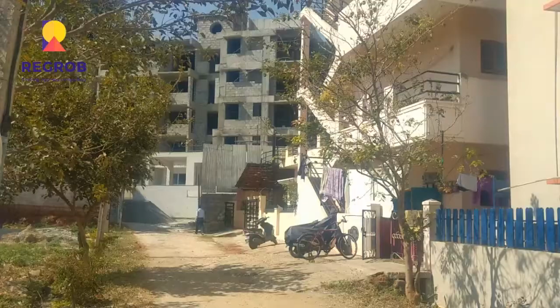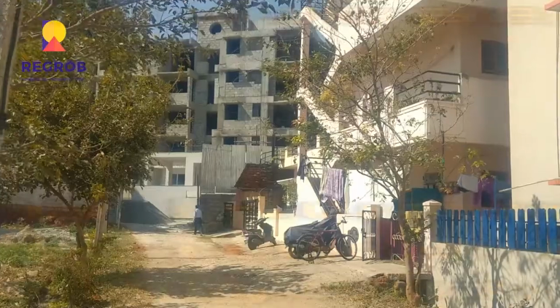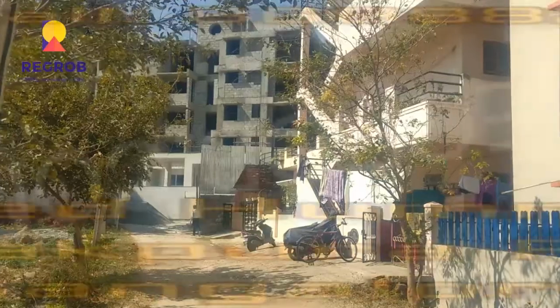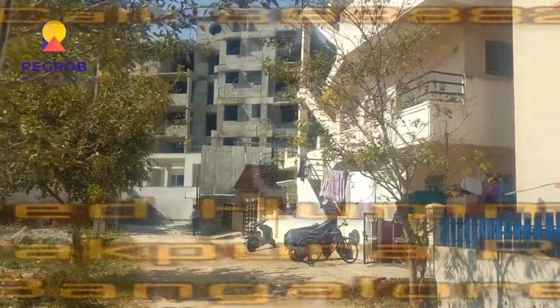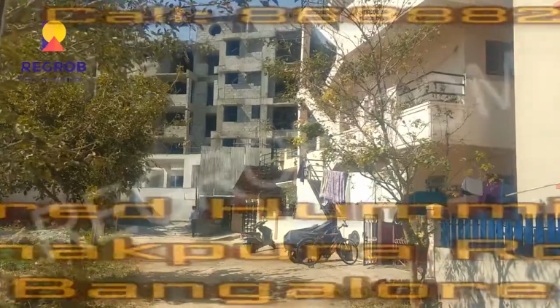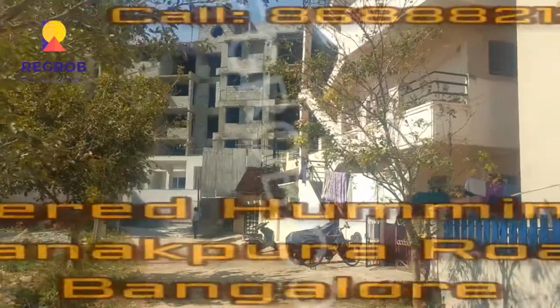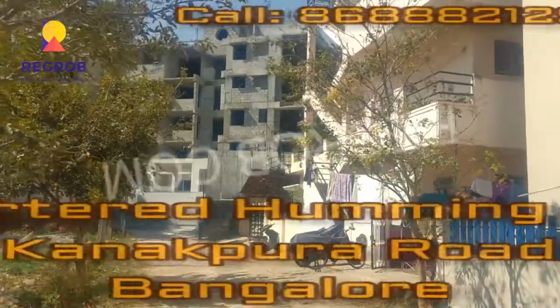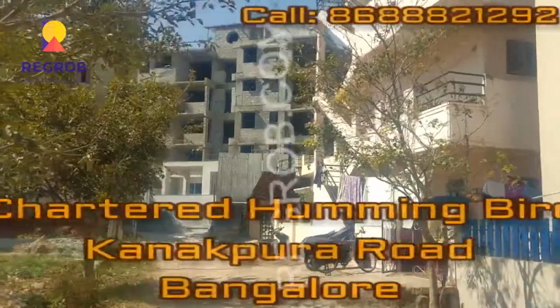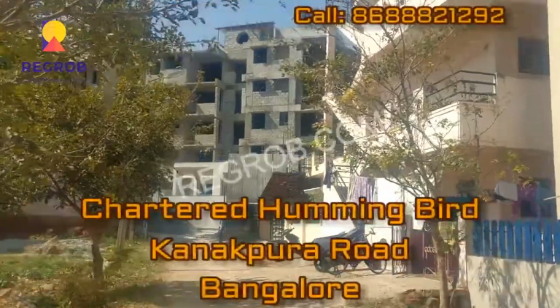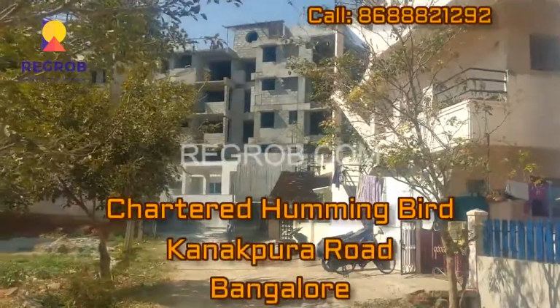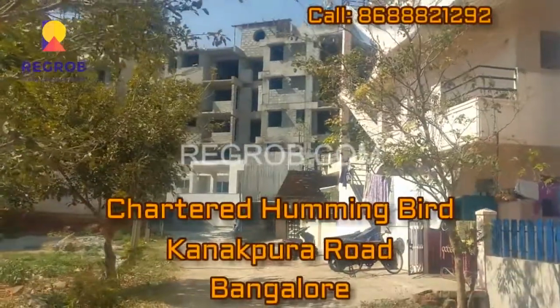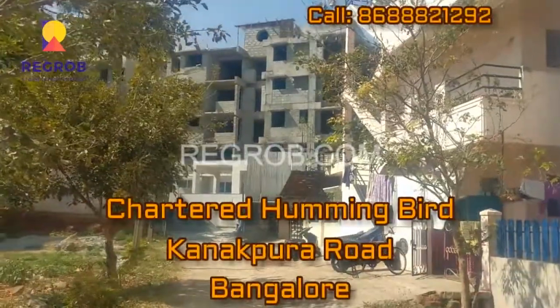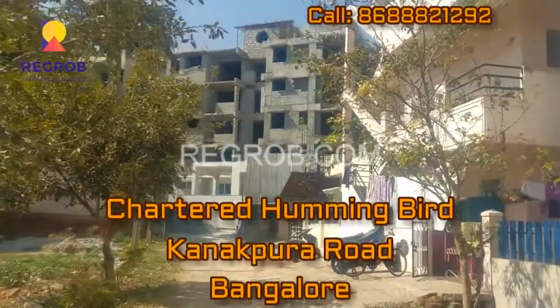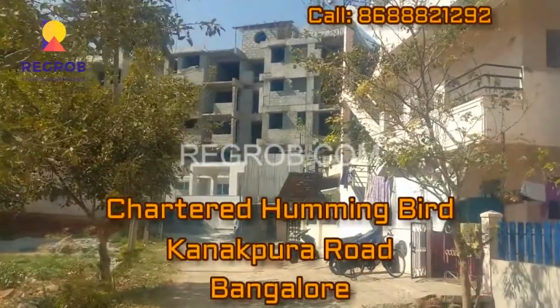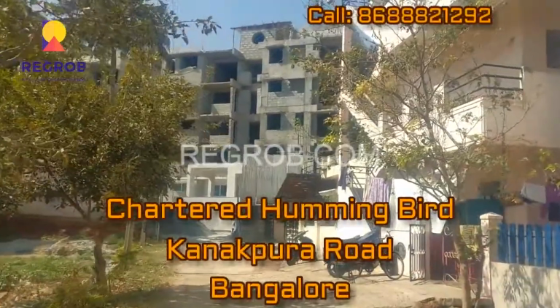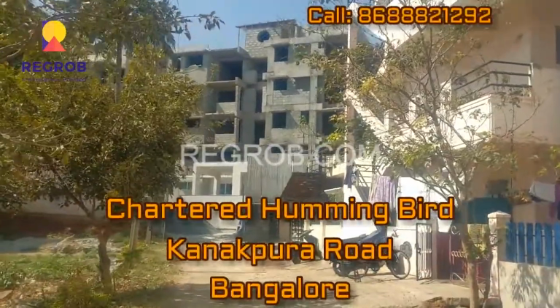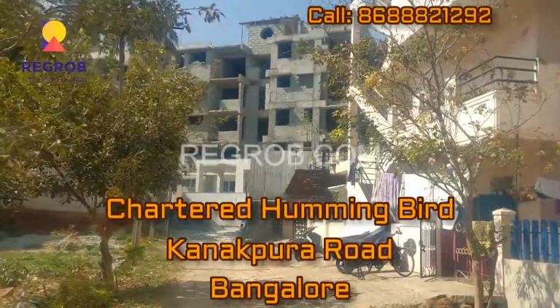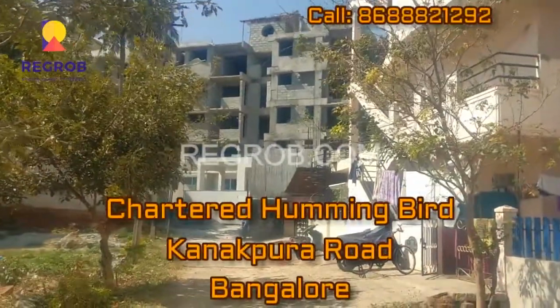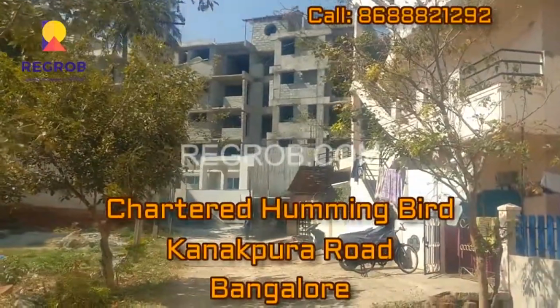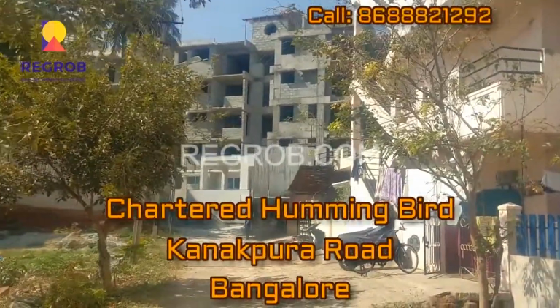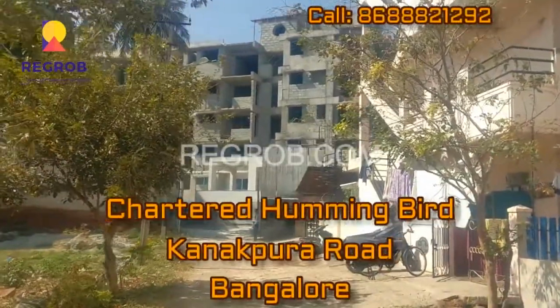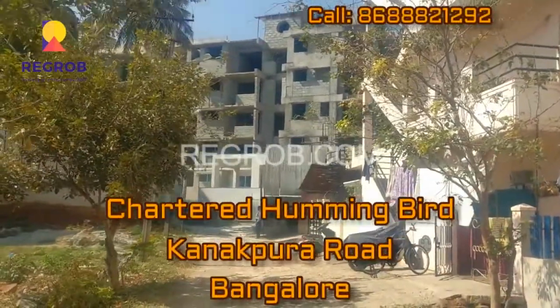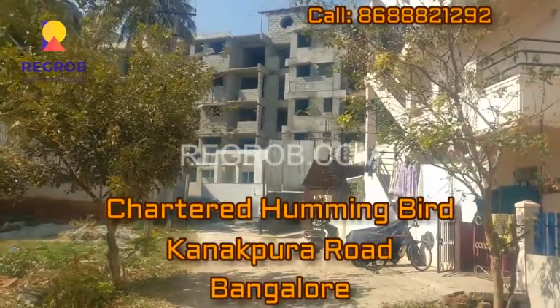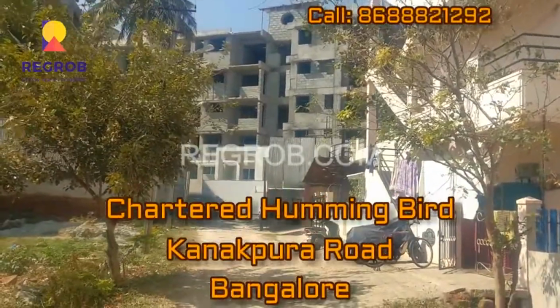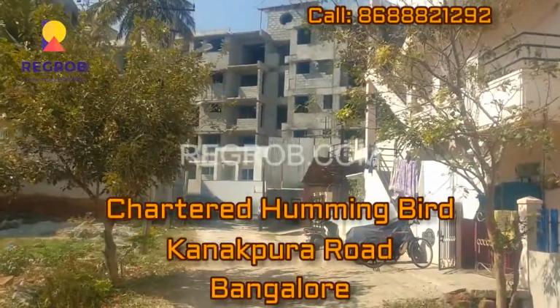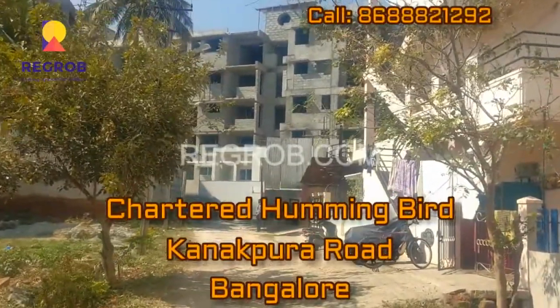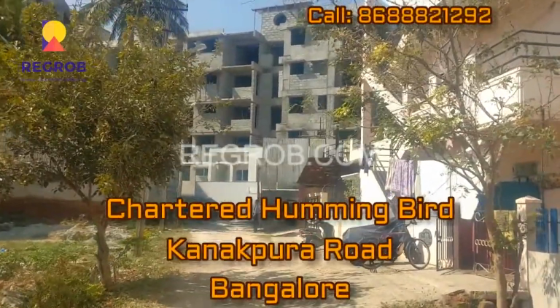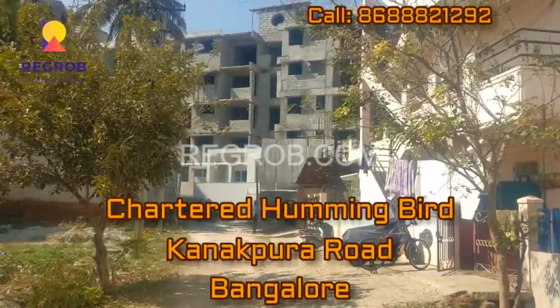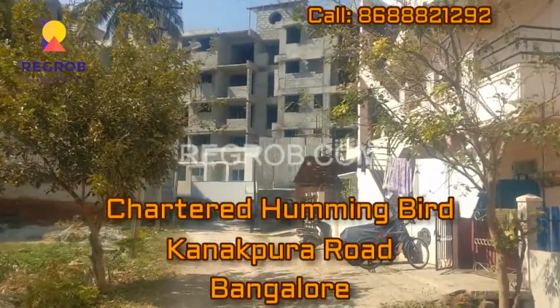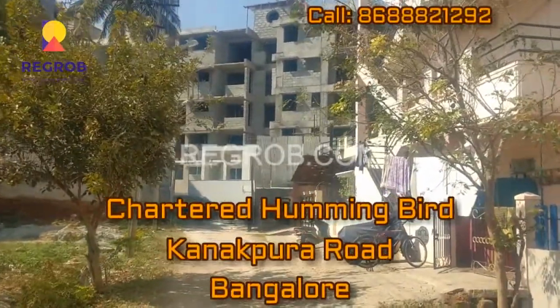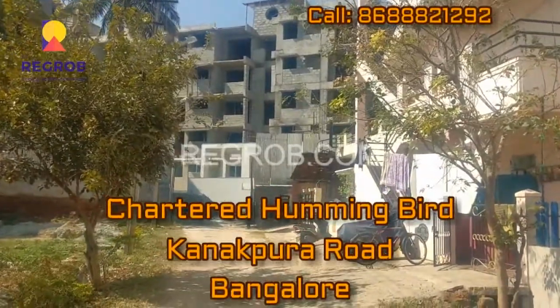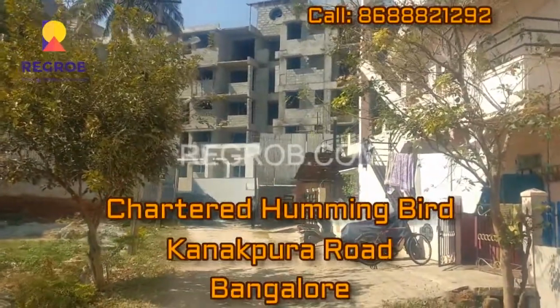Hi, this is Sandeep from Regrob.com, India's leading real estate brokerage firm.